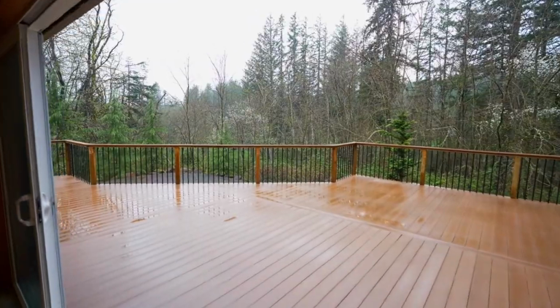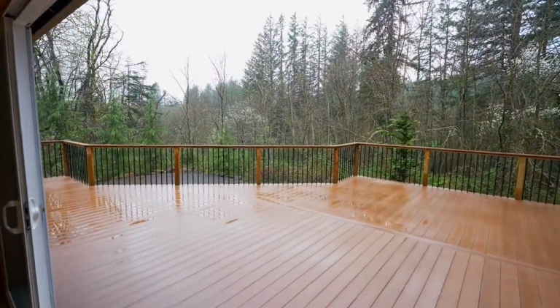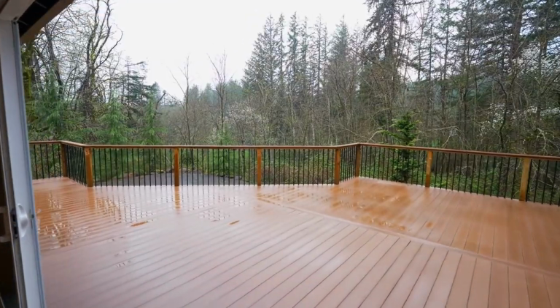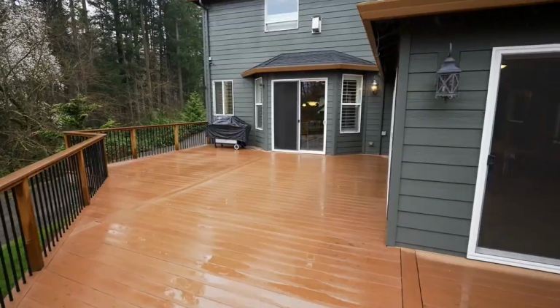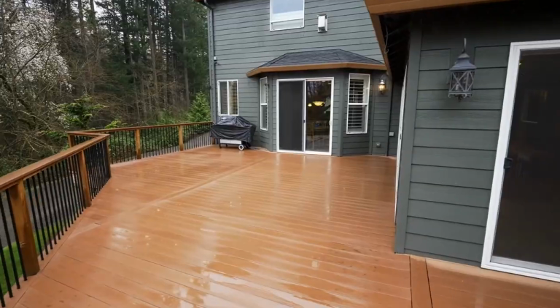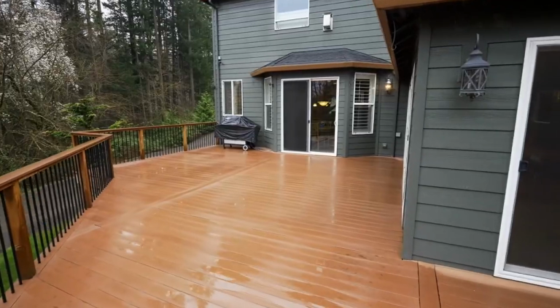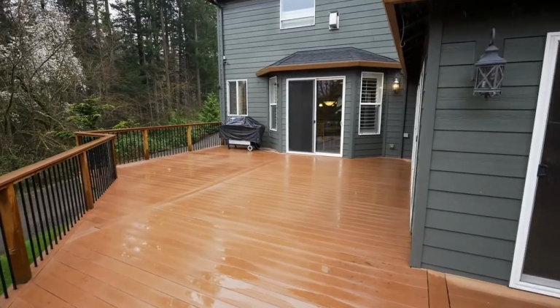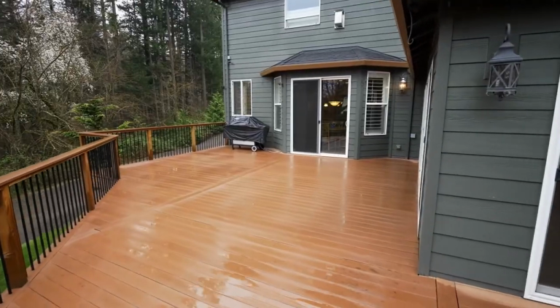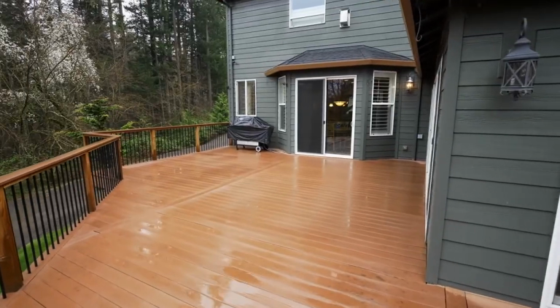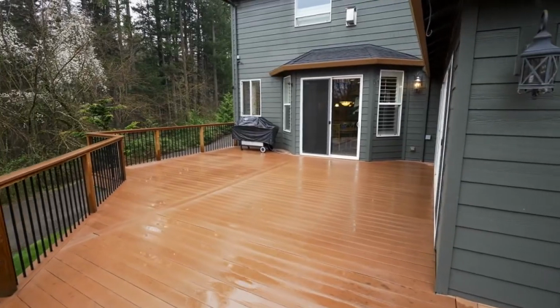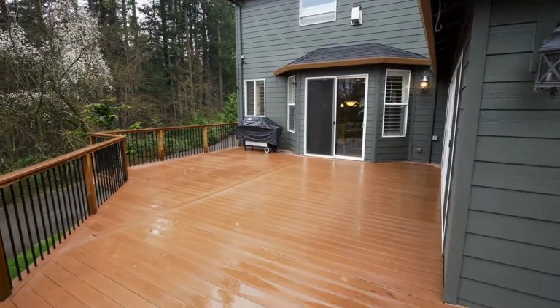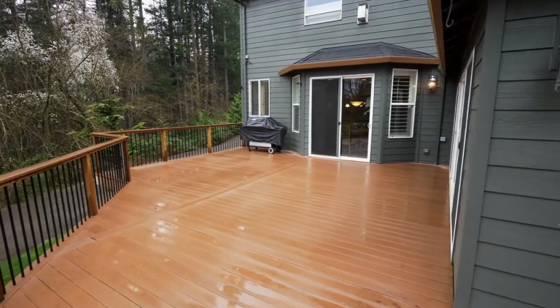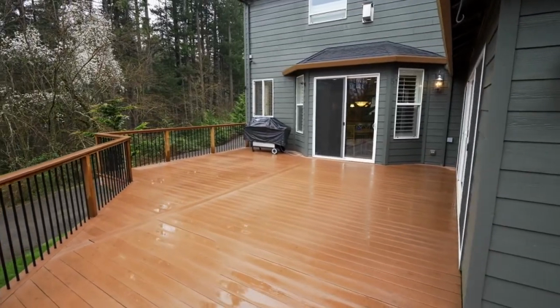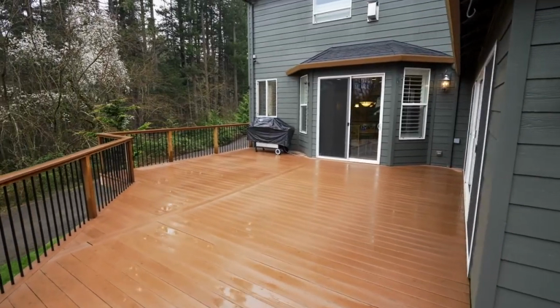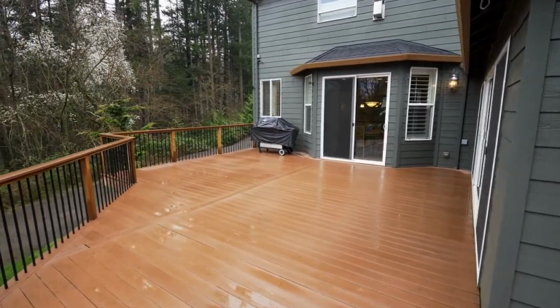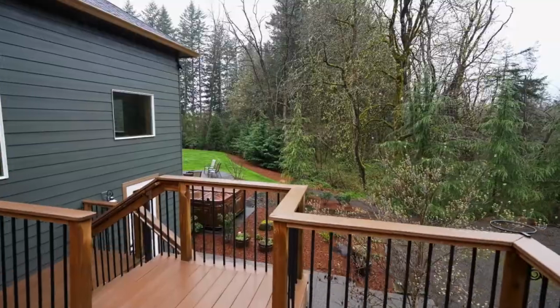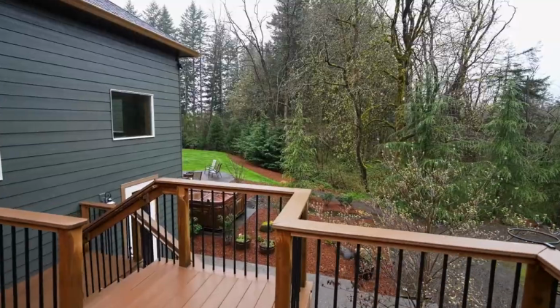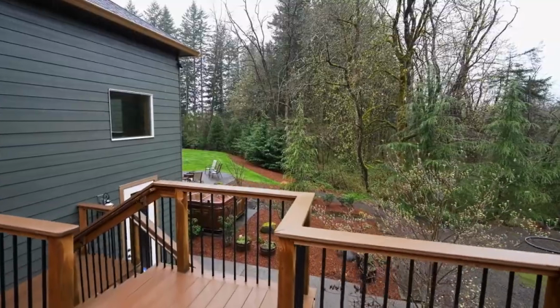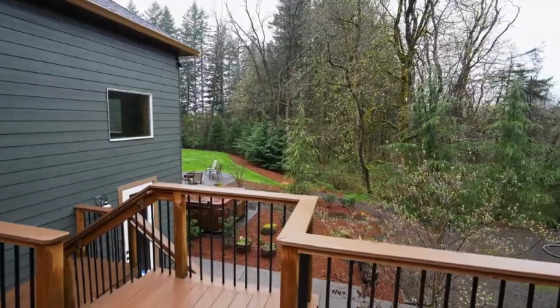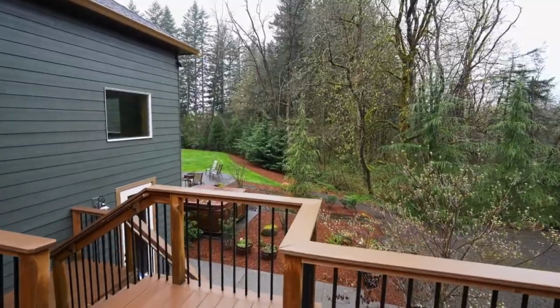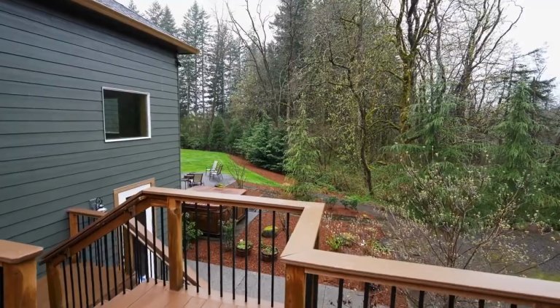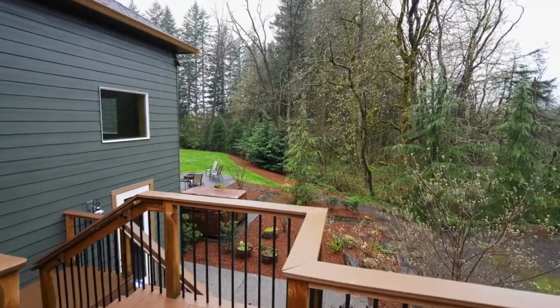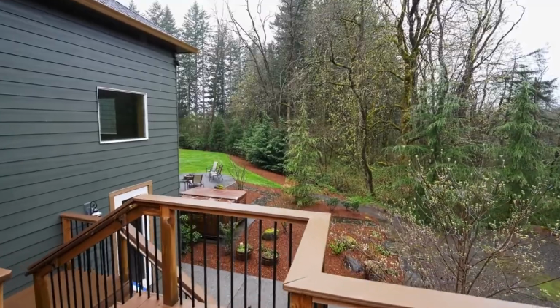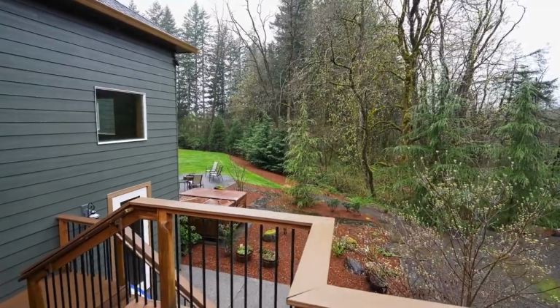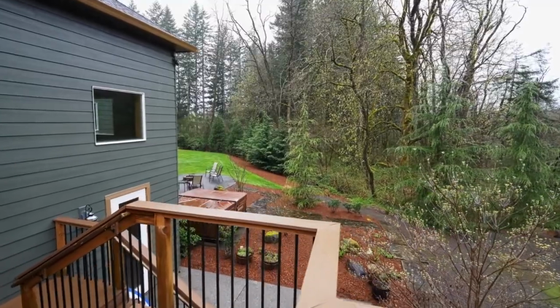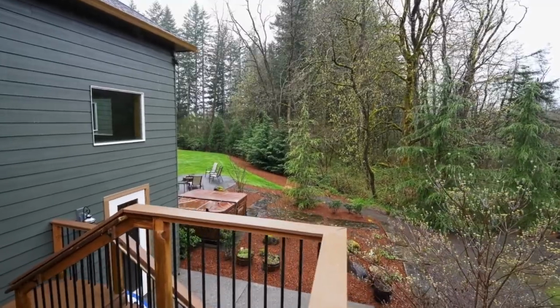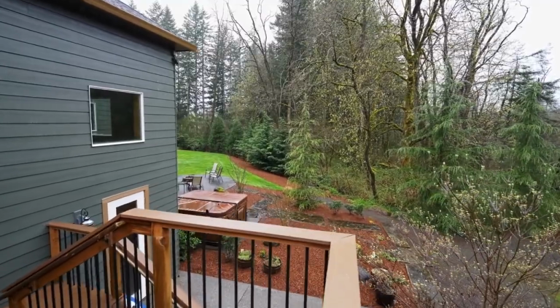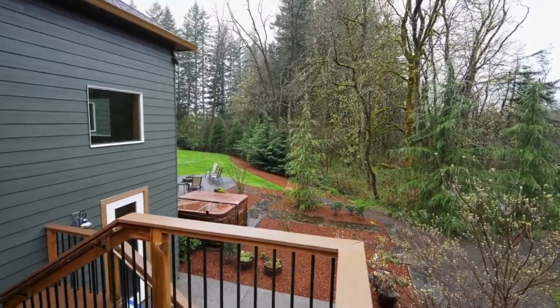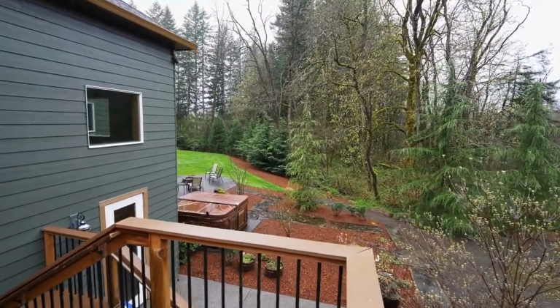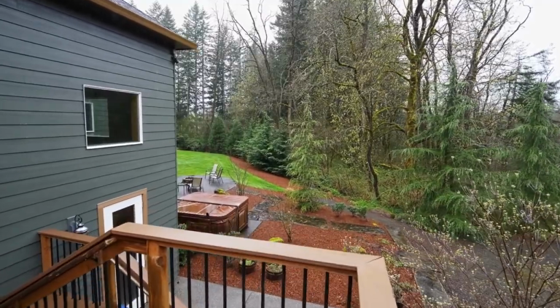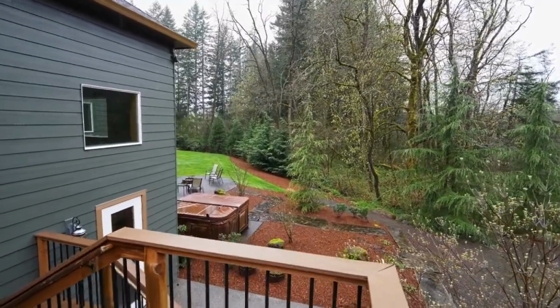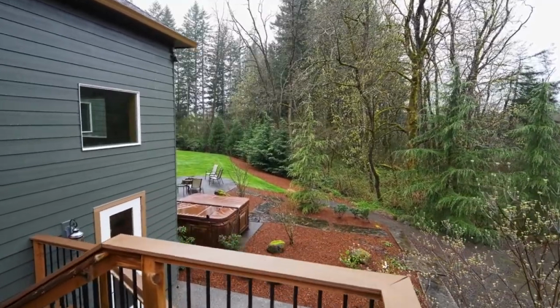The expansive deck overlooks this private setting, where you'll find plenty of space for family fun or just taking in the beauty of nature.